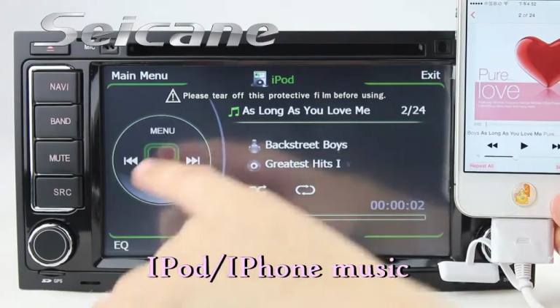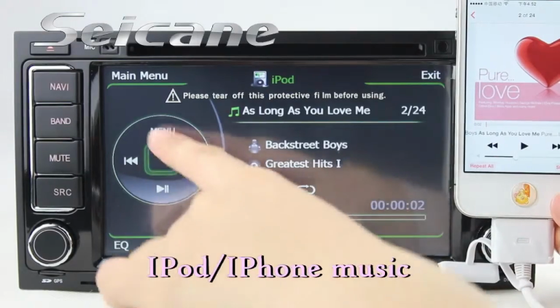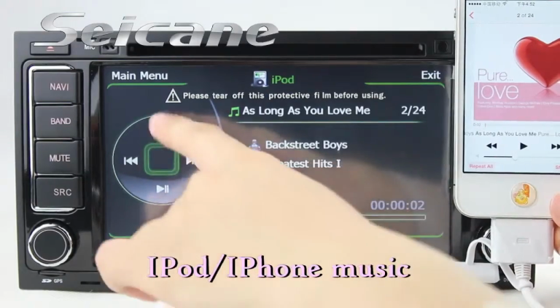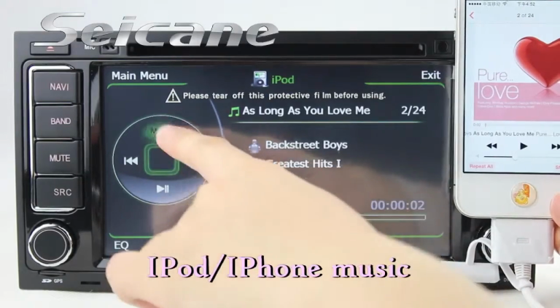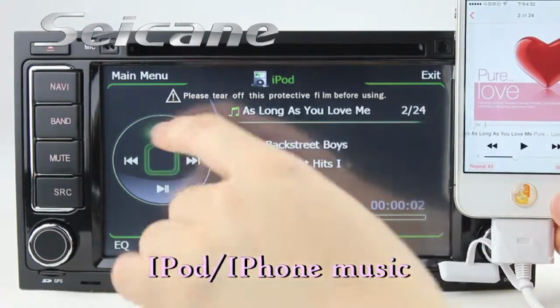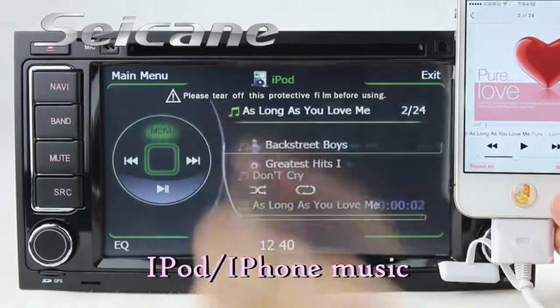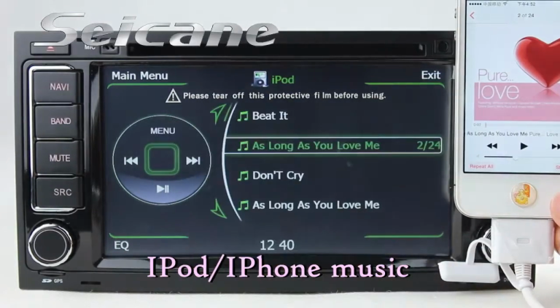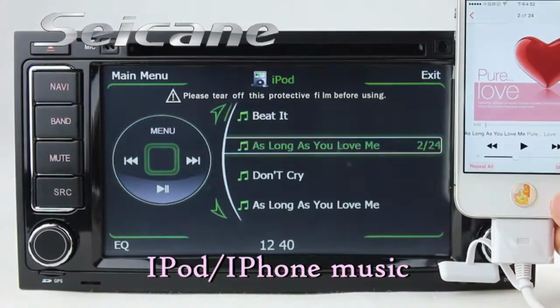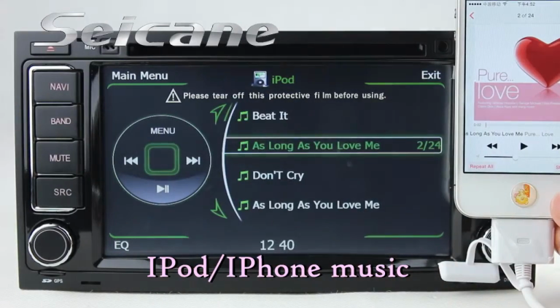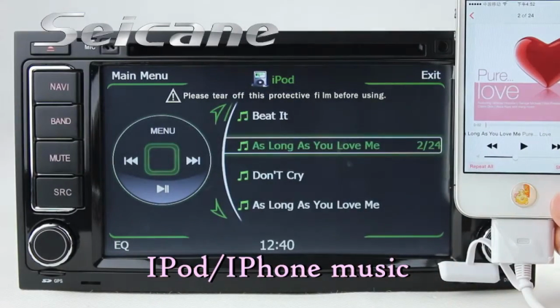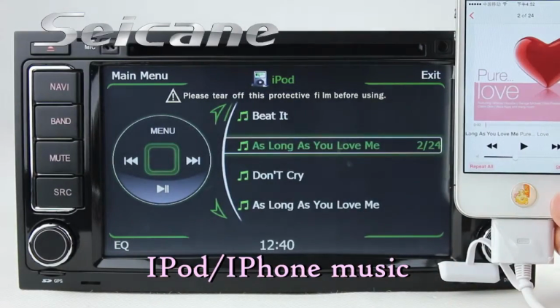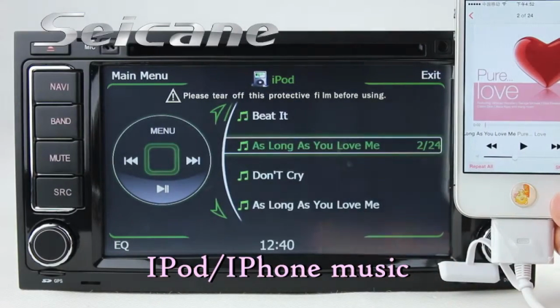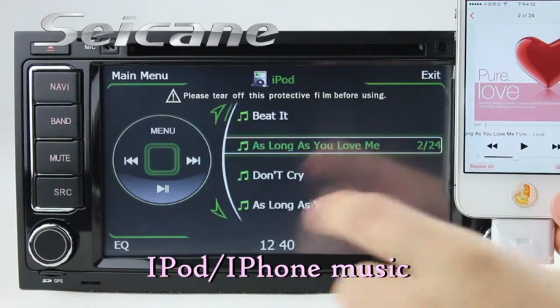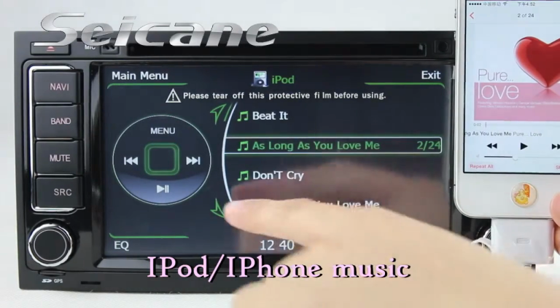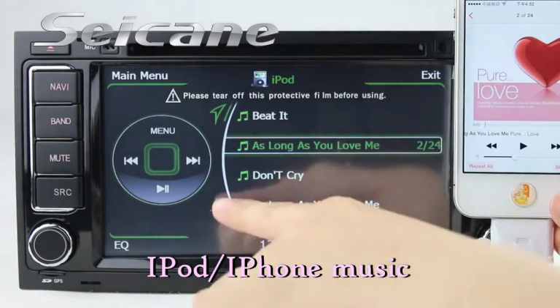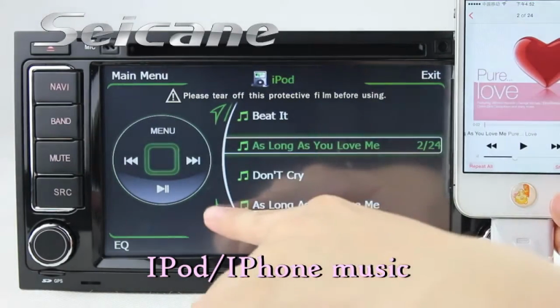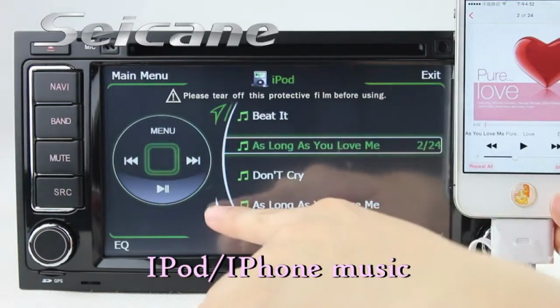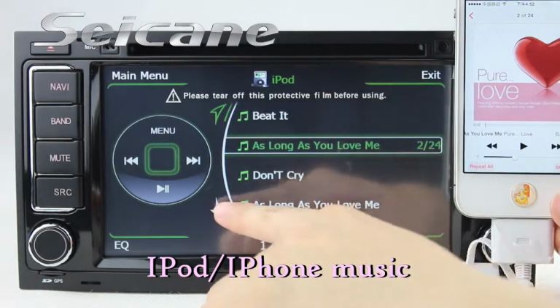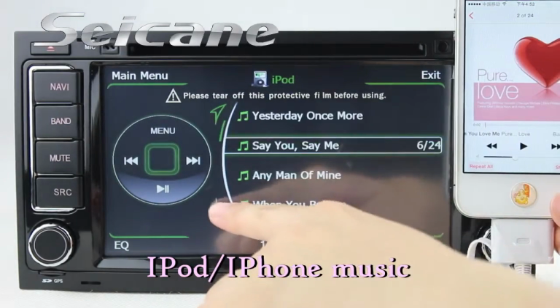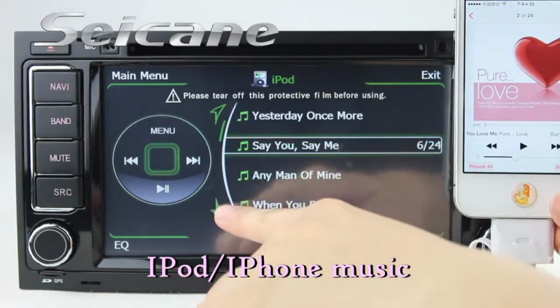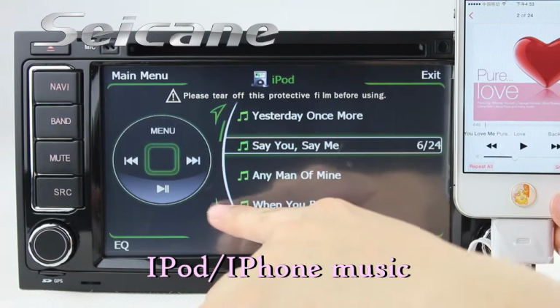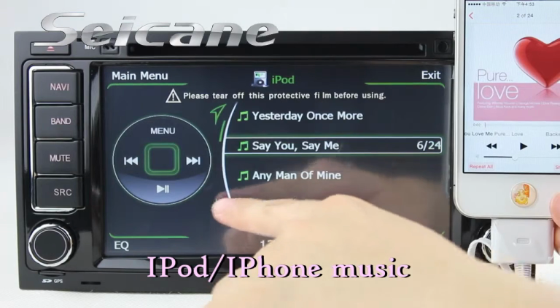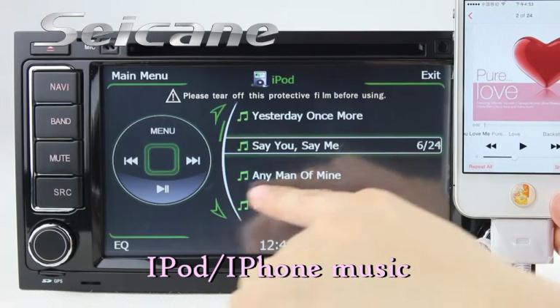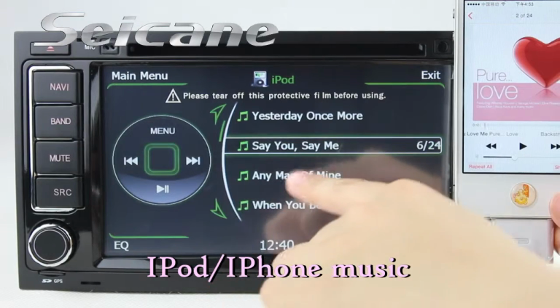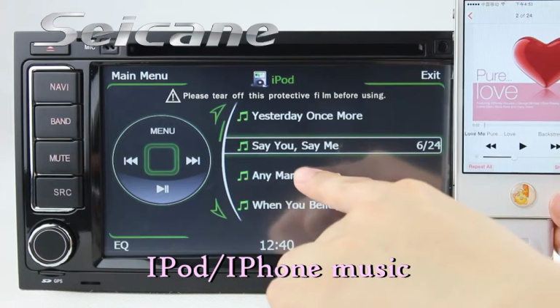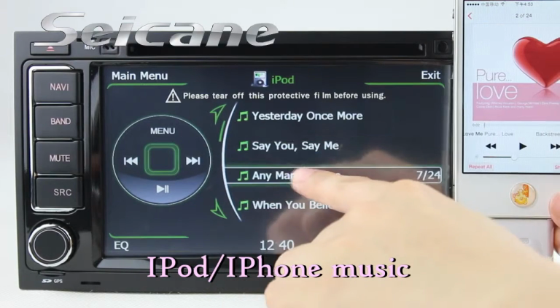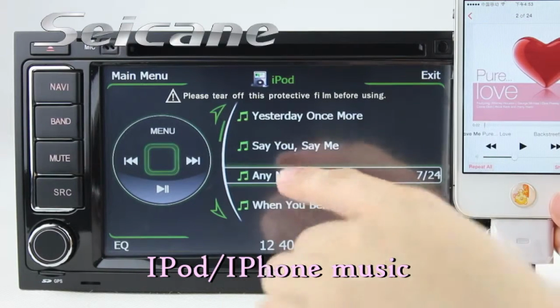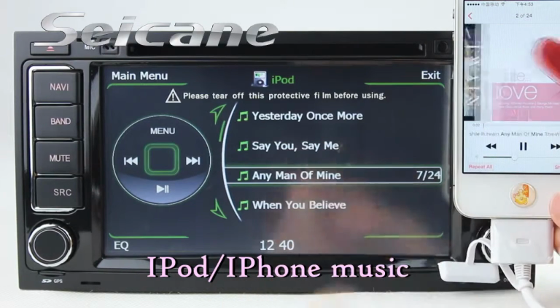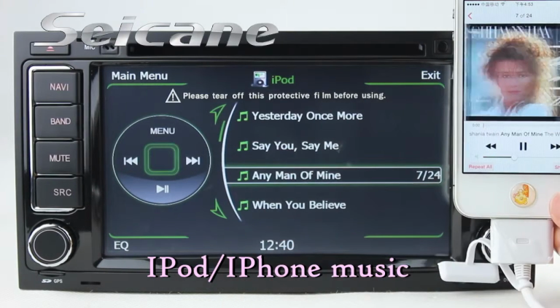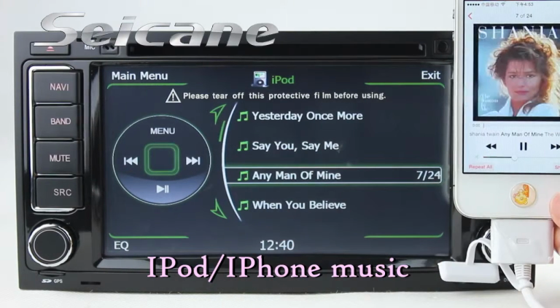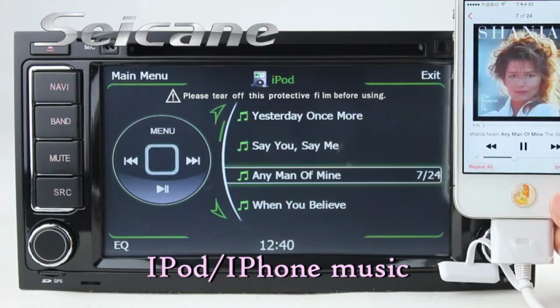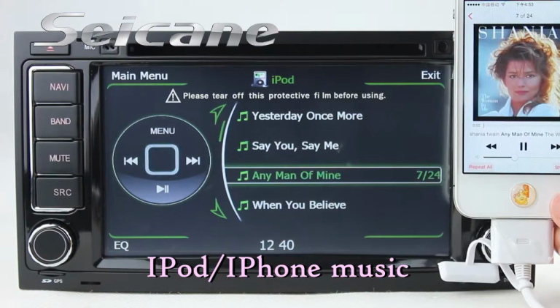Connect your iPod or iPhone to the unit. Then you can listen to sounds from it freely.